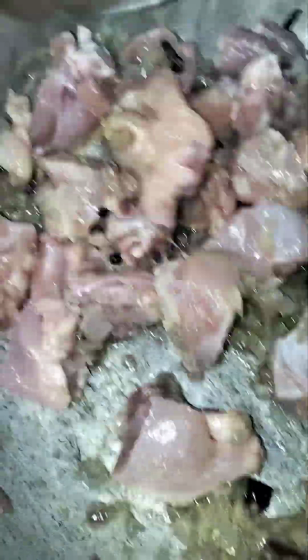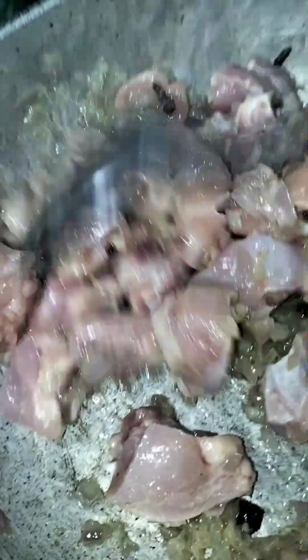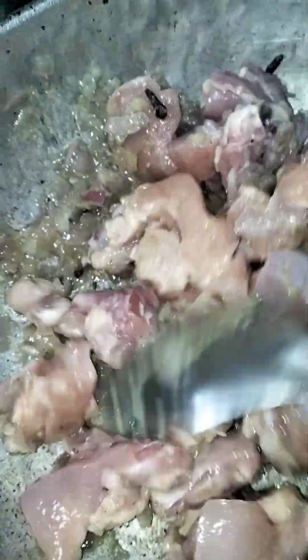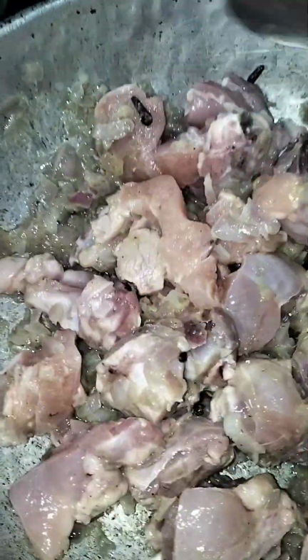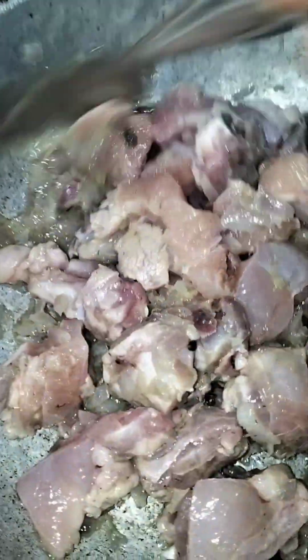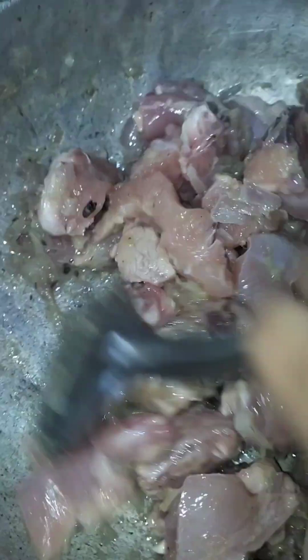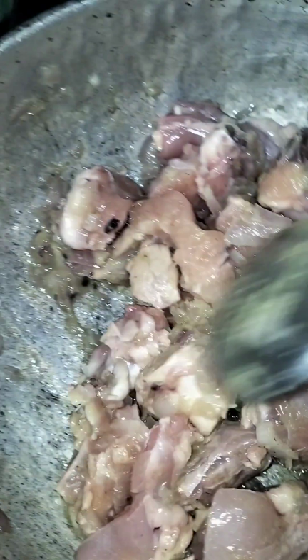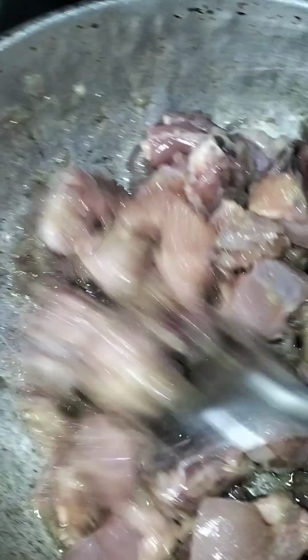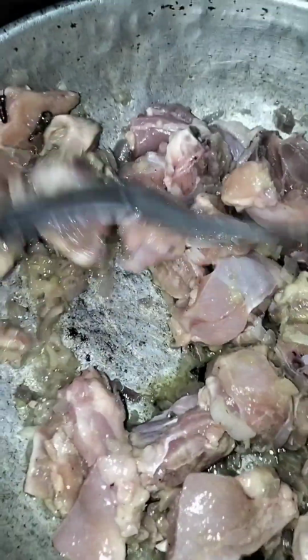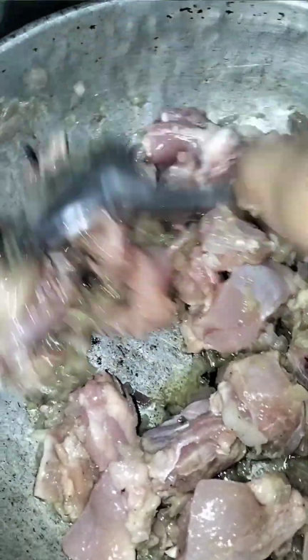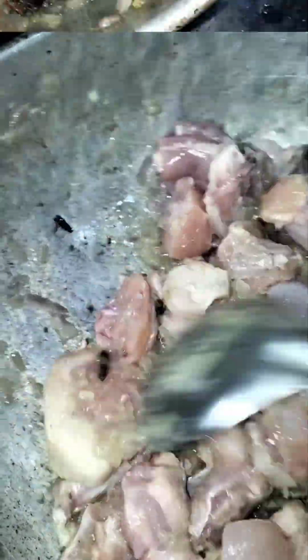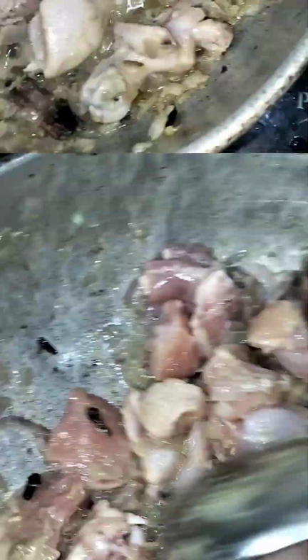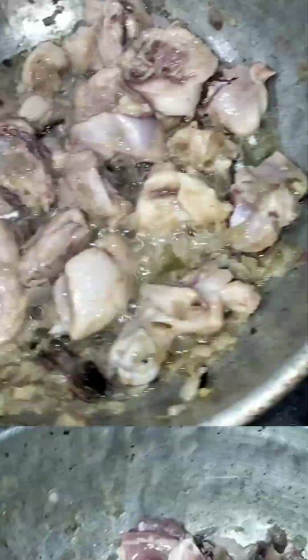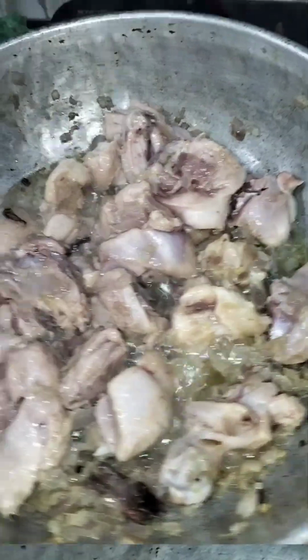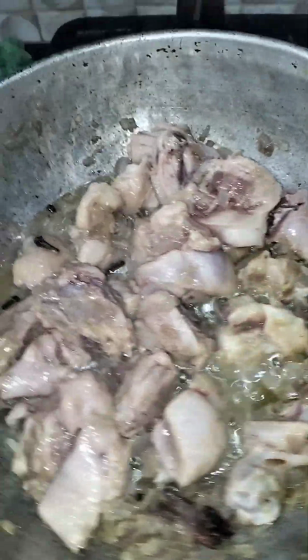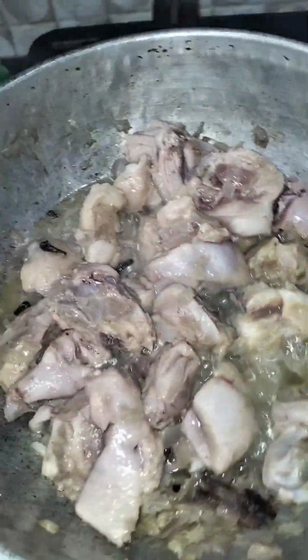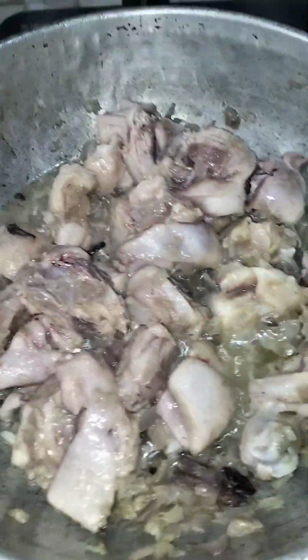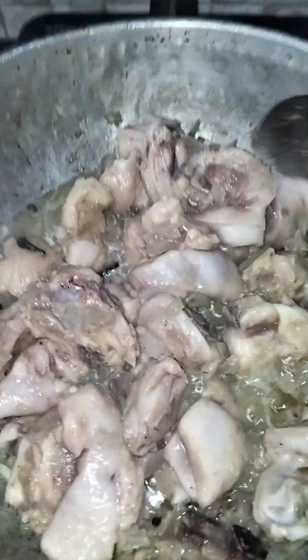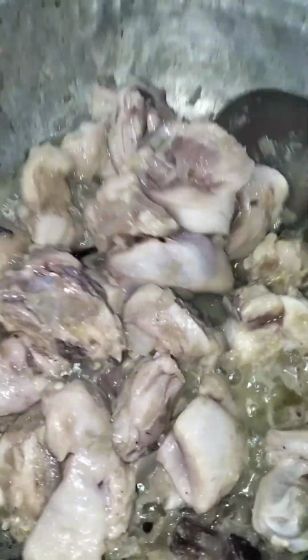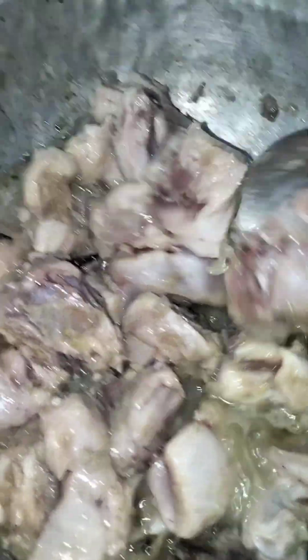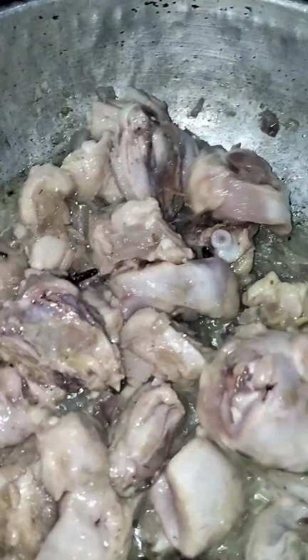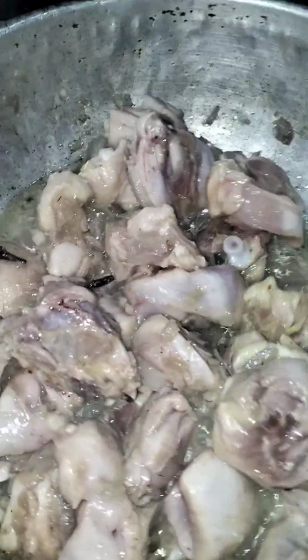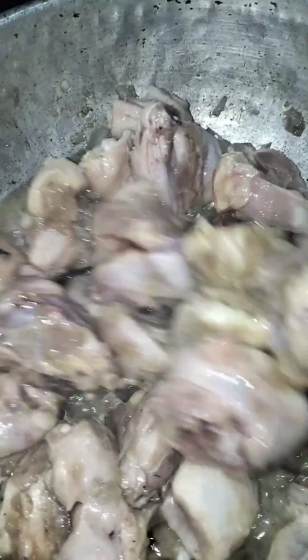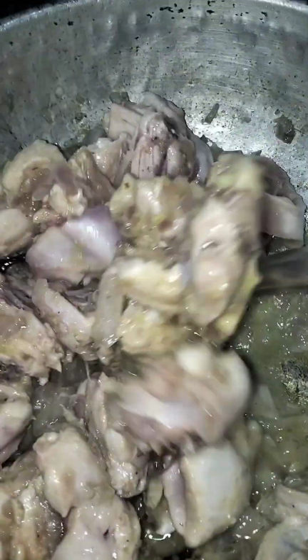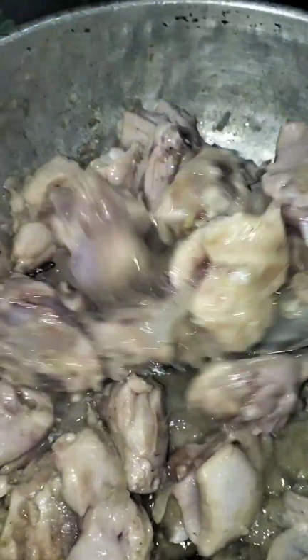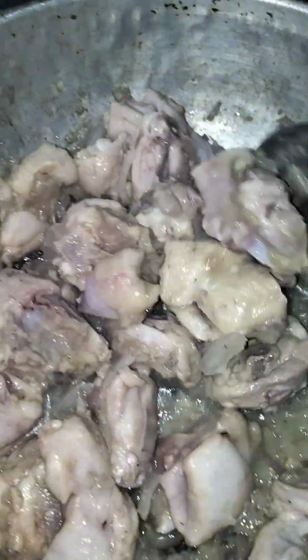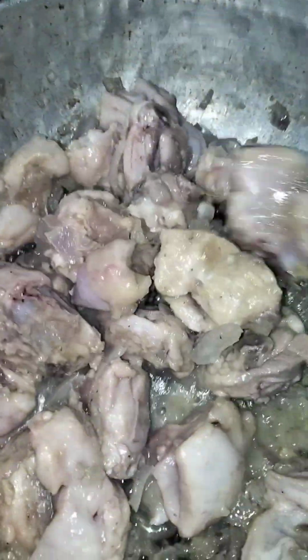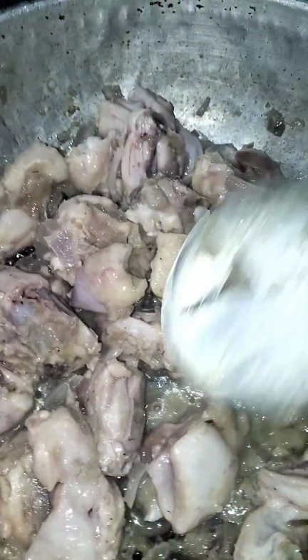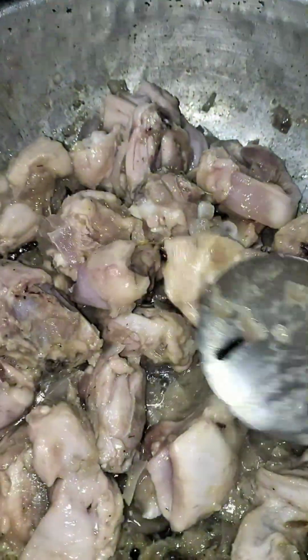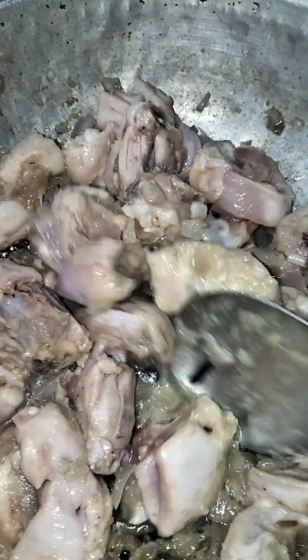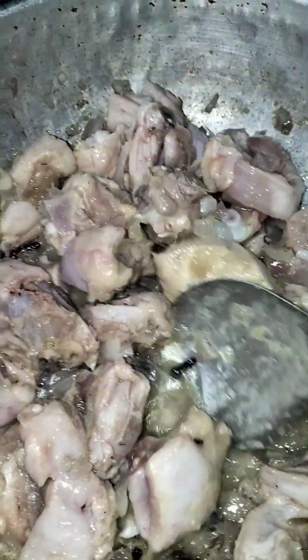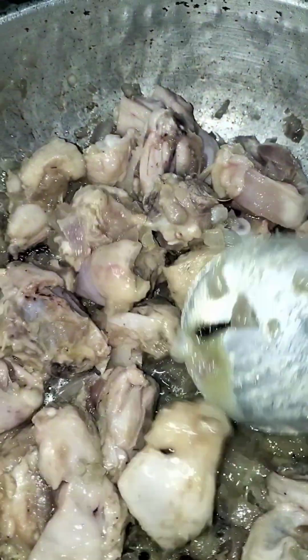I have some fried chicken, so I want to easily add it to the chicken curry.